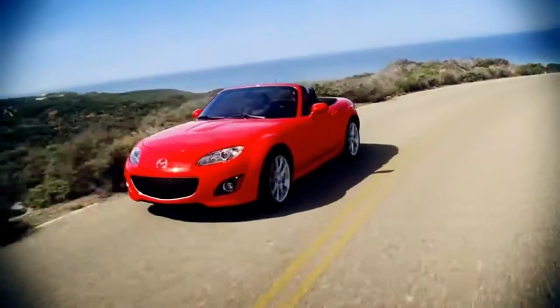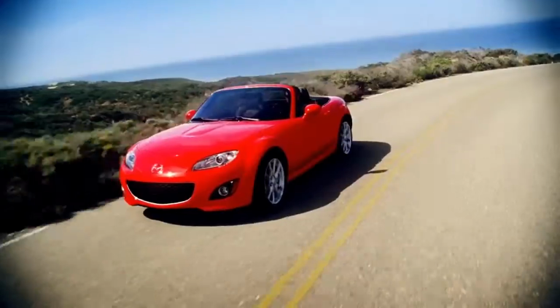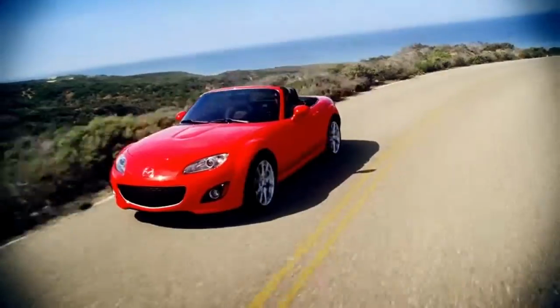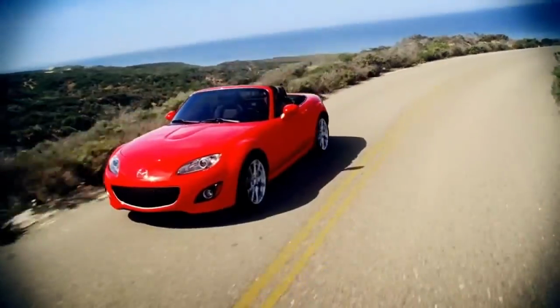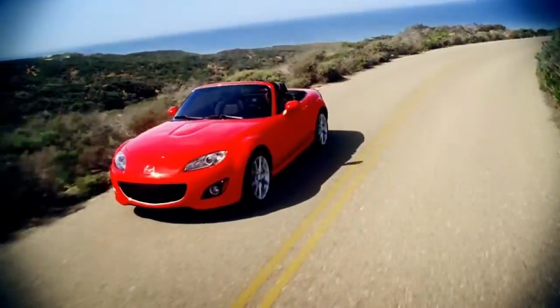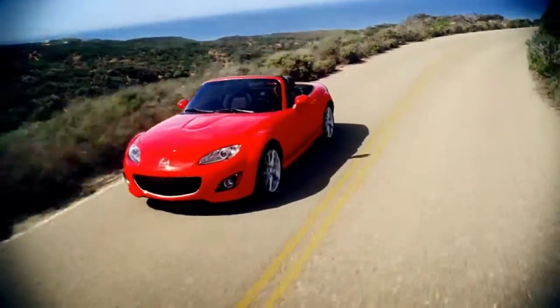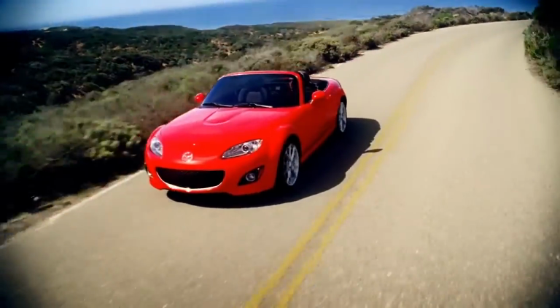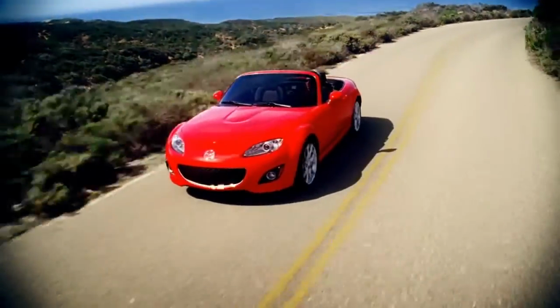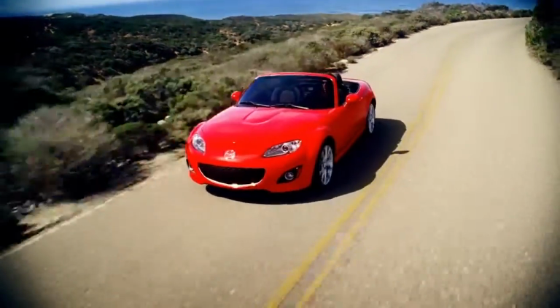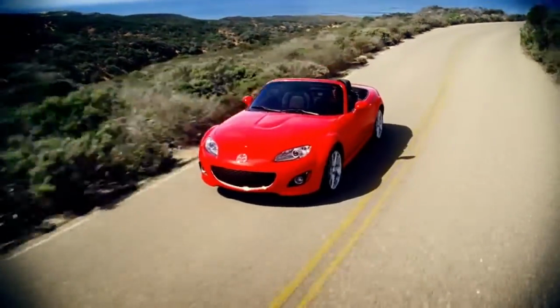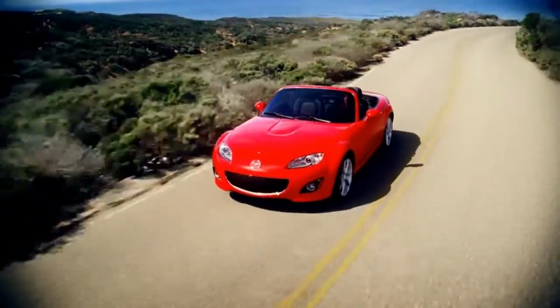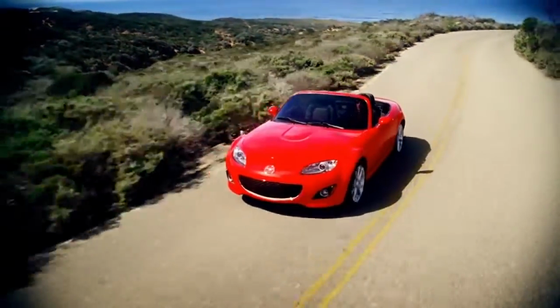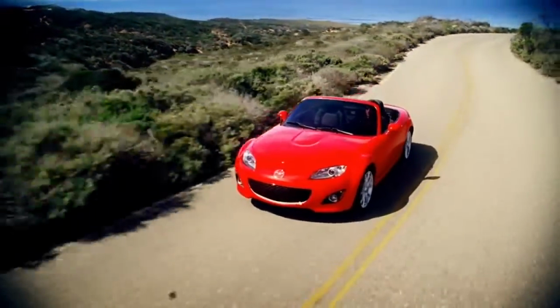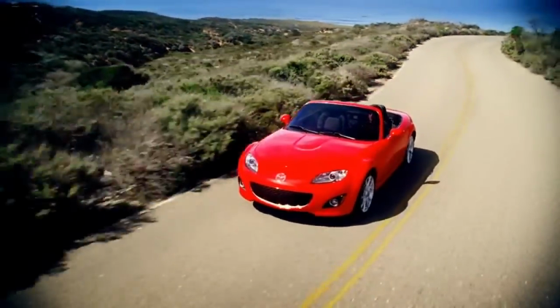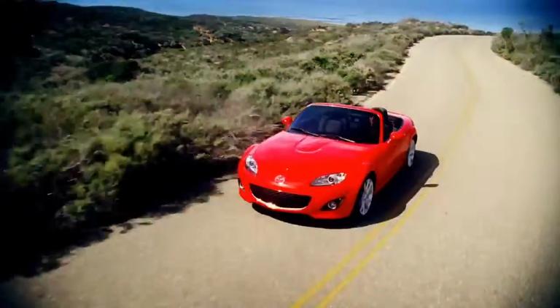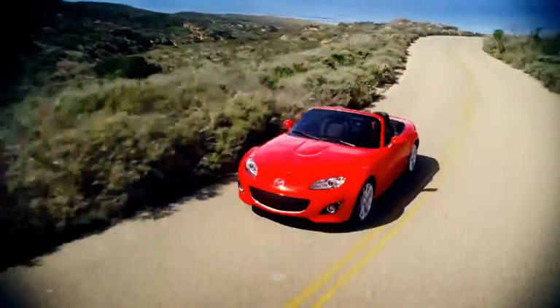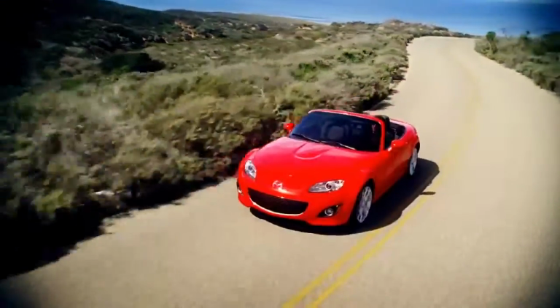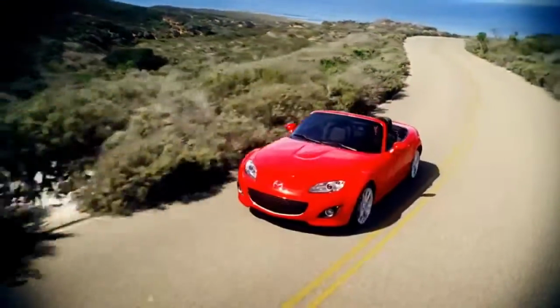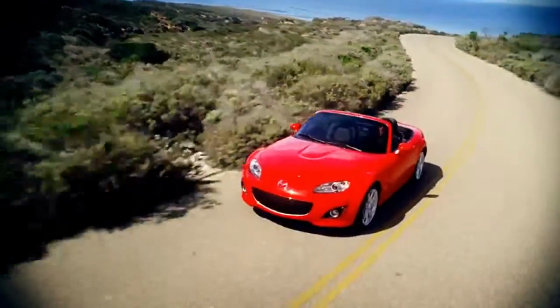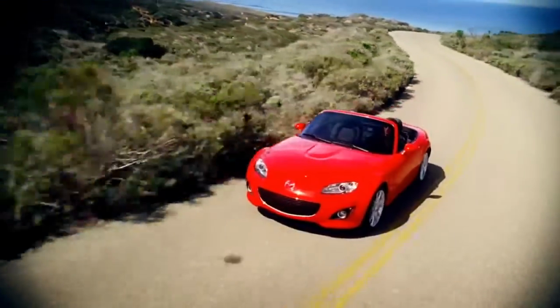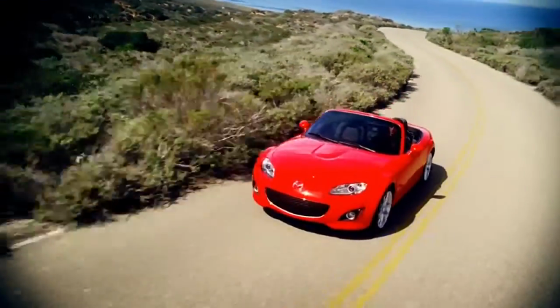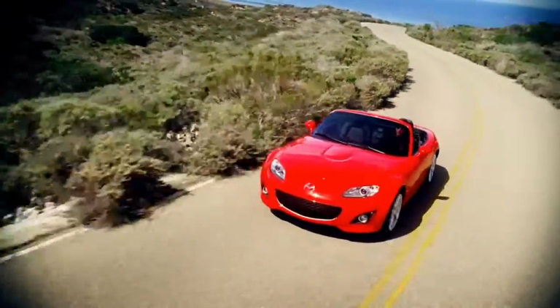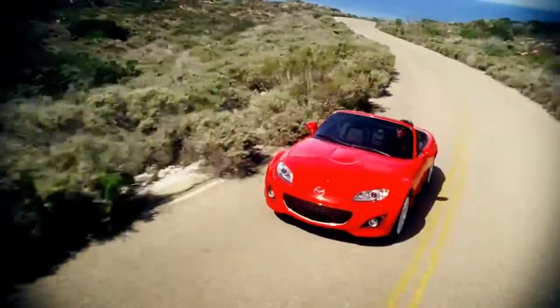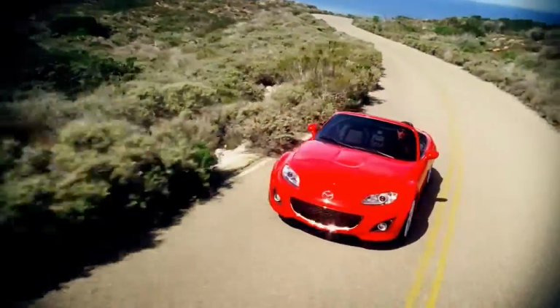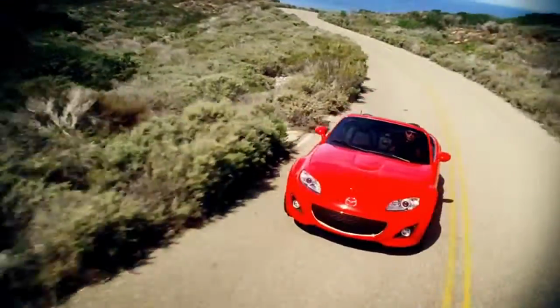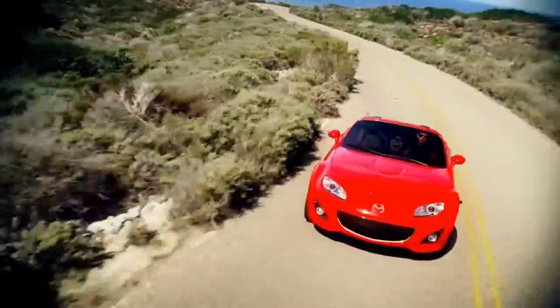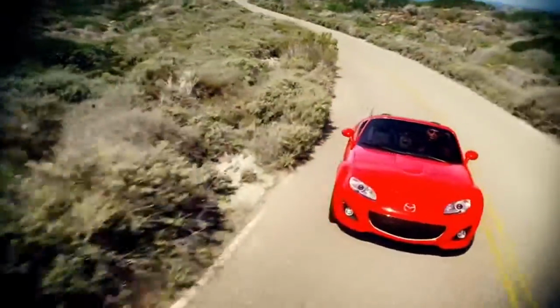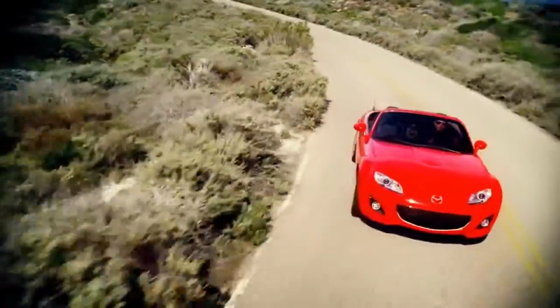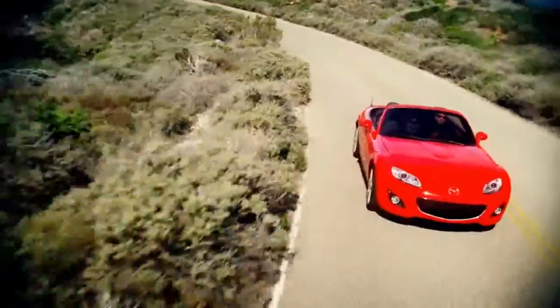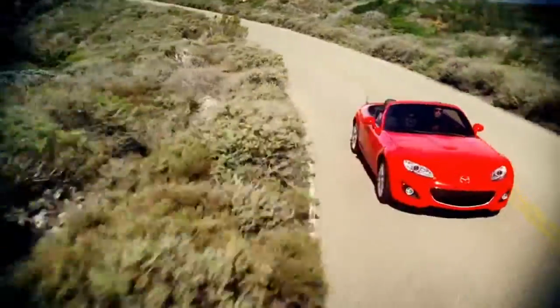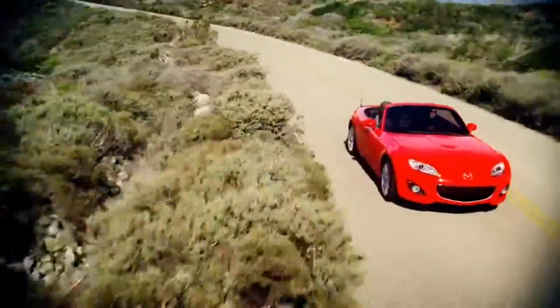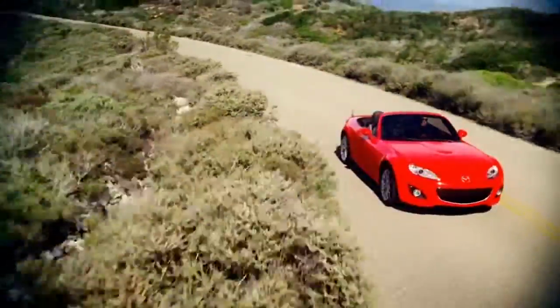In a pure sports car like the MX-5 Miata, nearly everything is geared towards your ultimate driving experience.